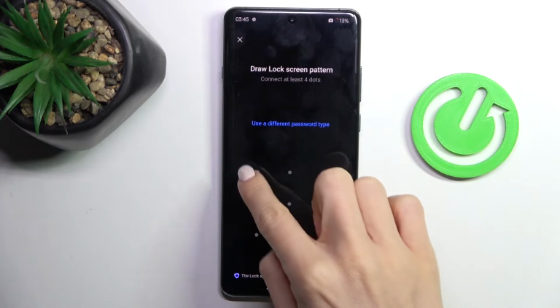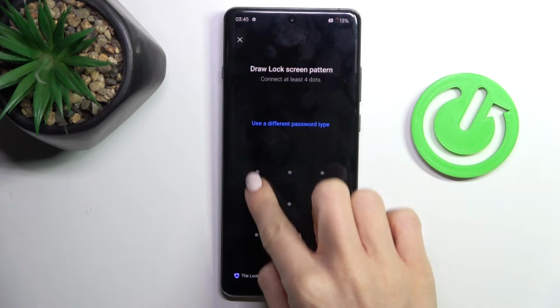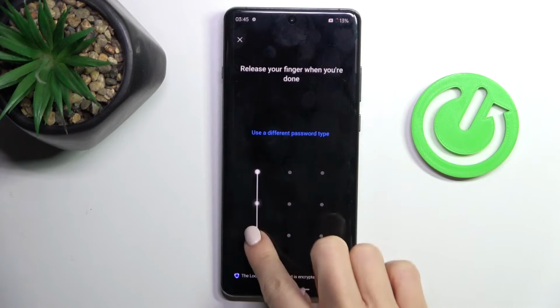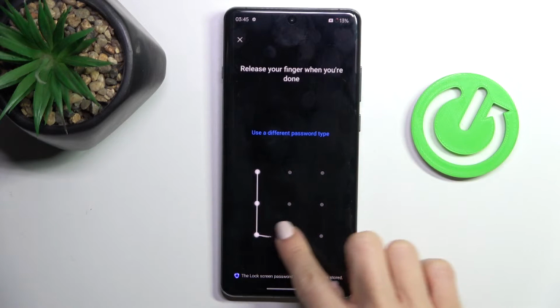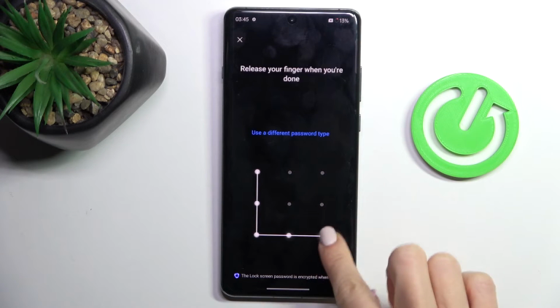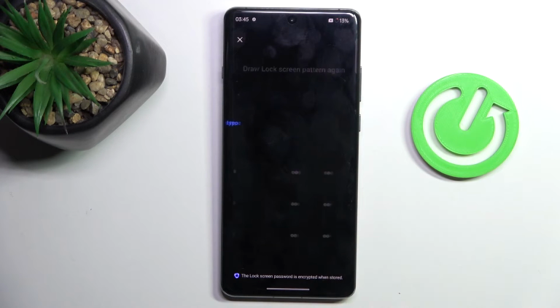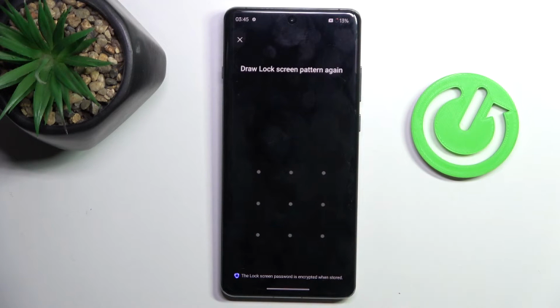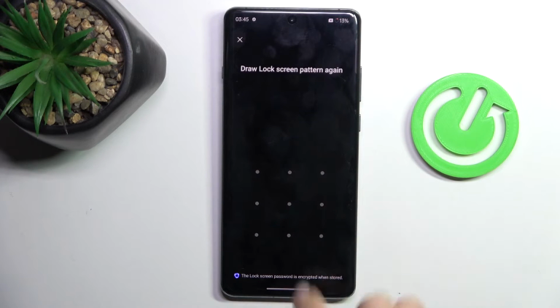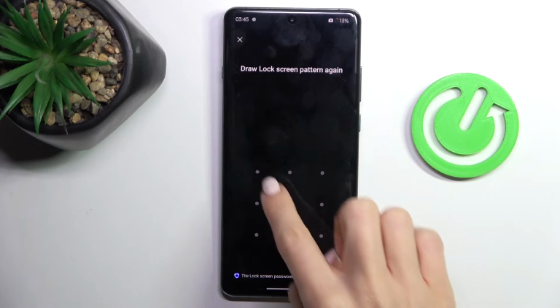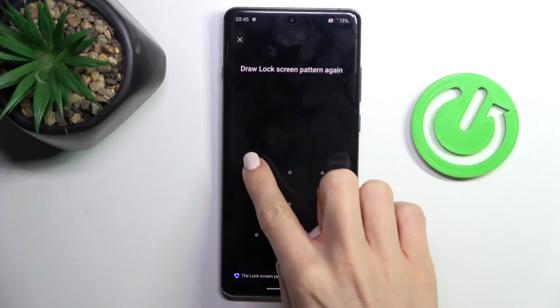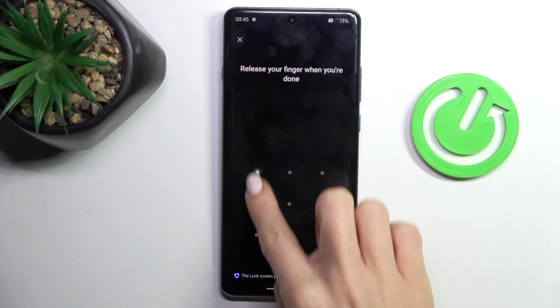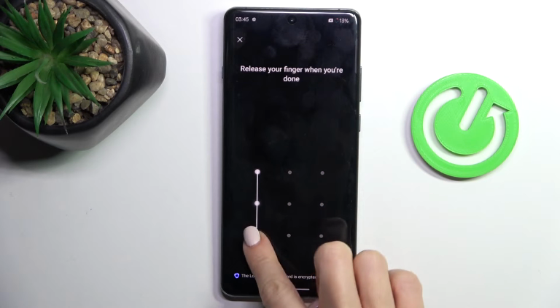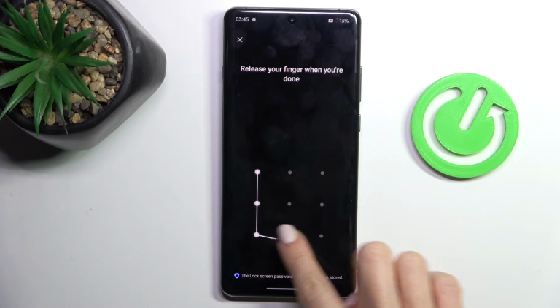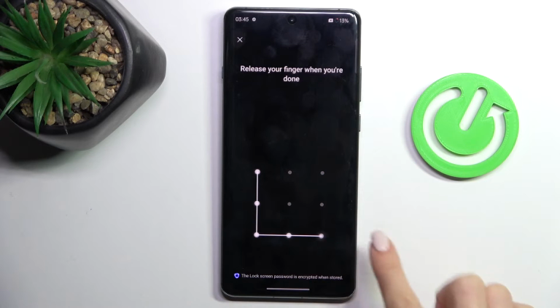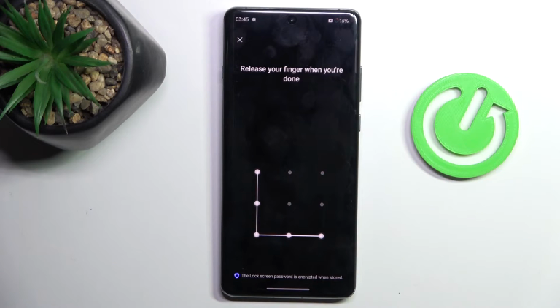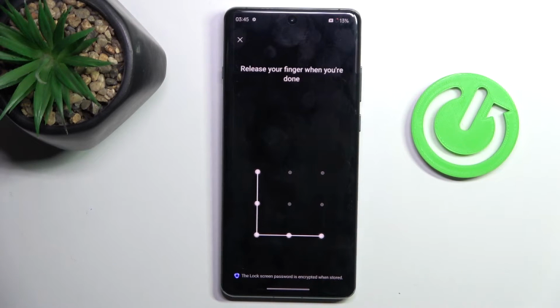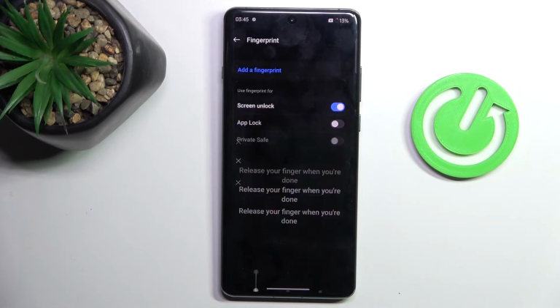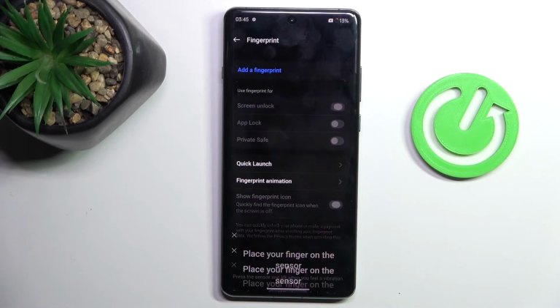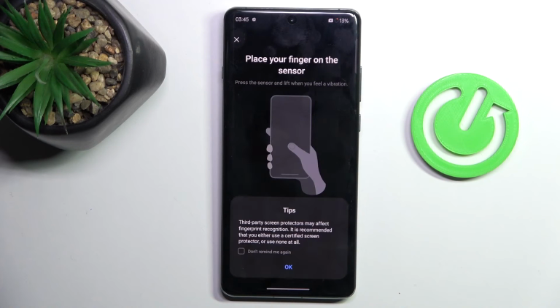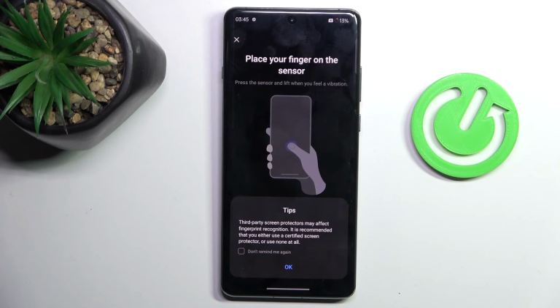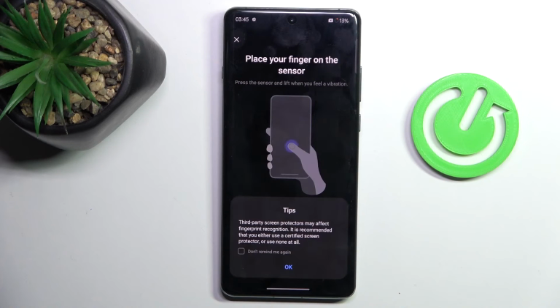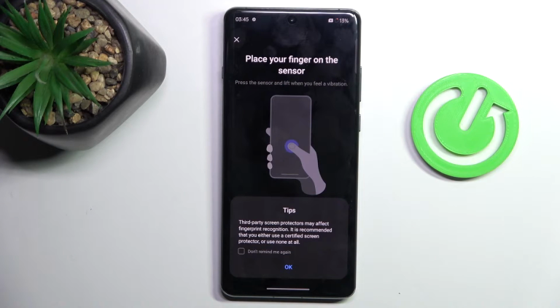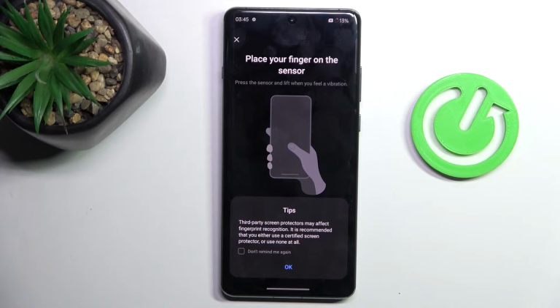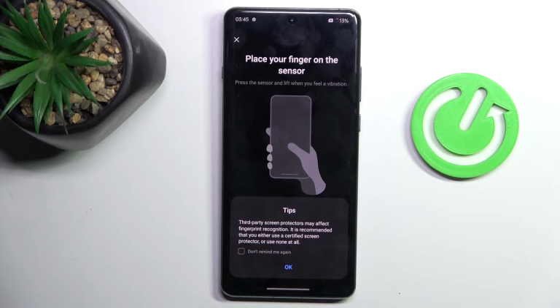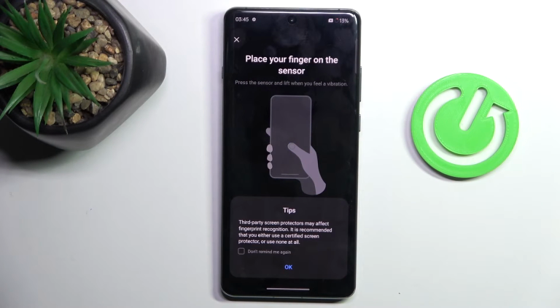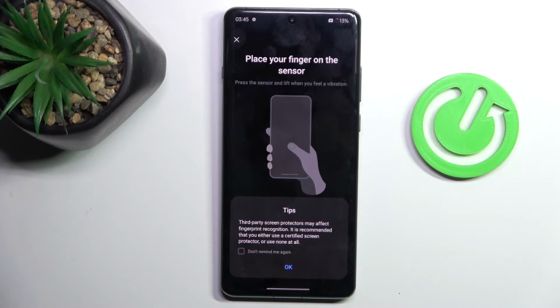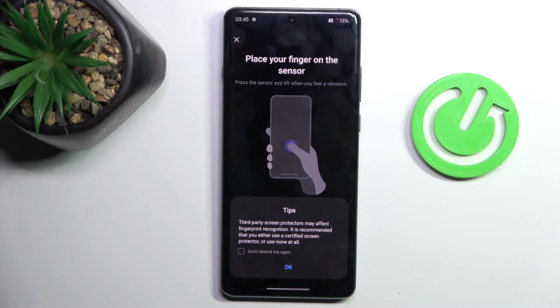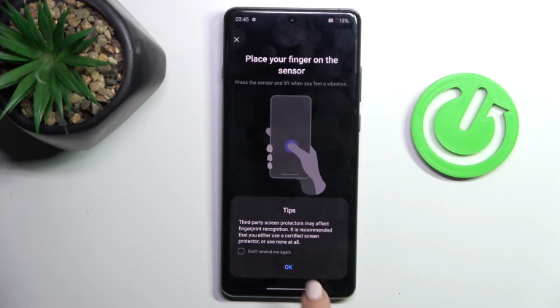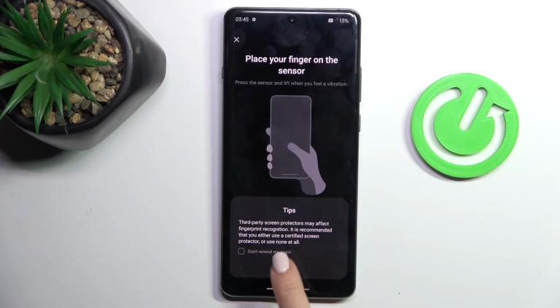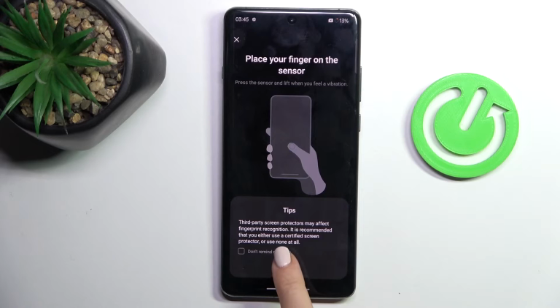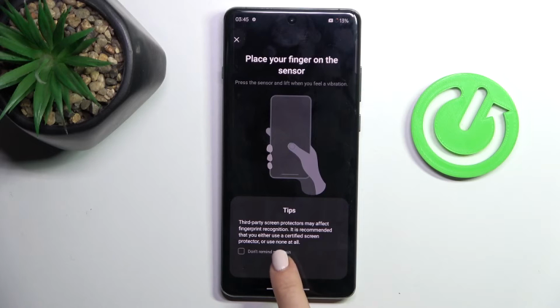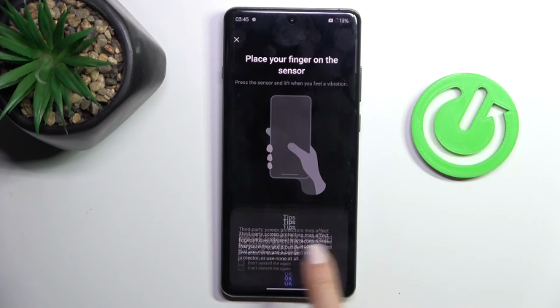Let's draw the unlock pattern that we can use as a backup to the Fingerprint. And now it's time to Enroll Fingerprint — click on OK.